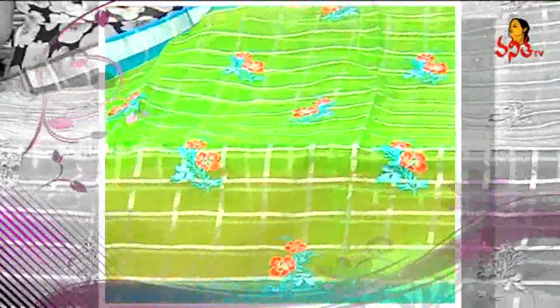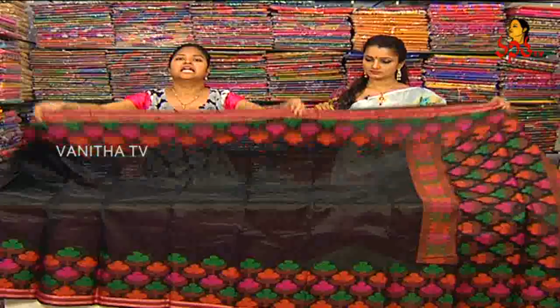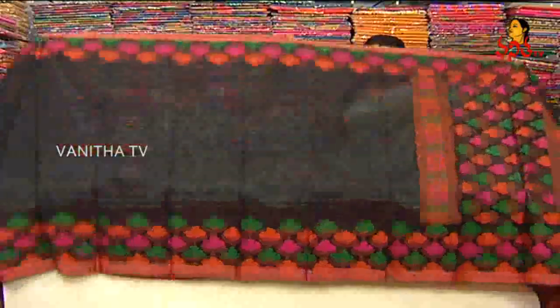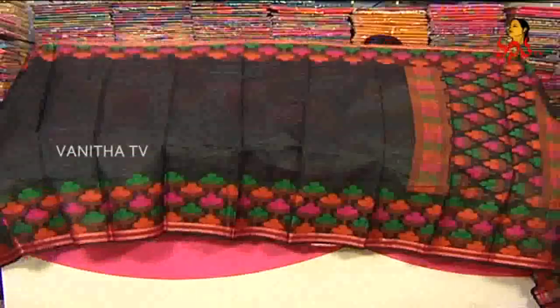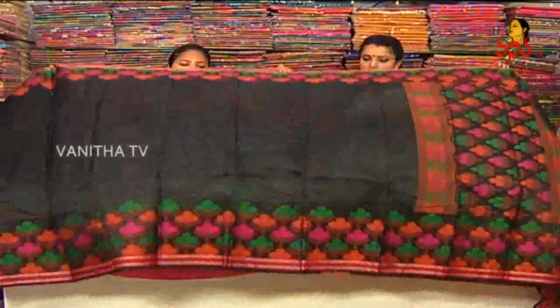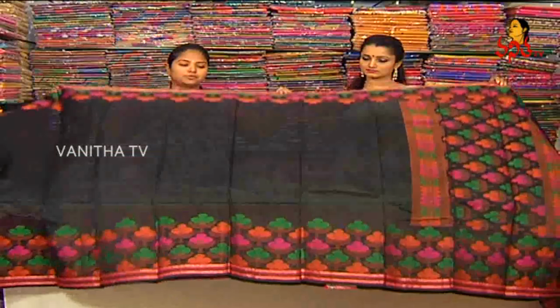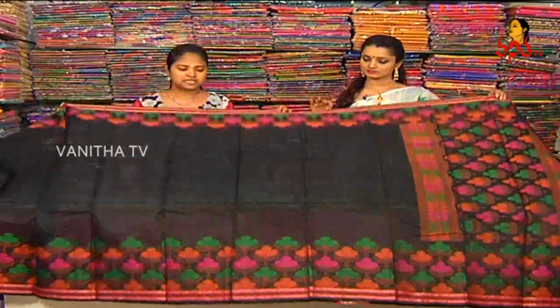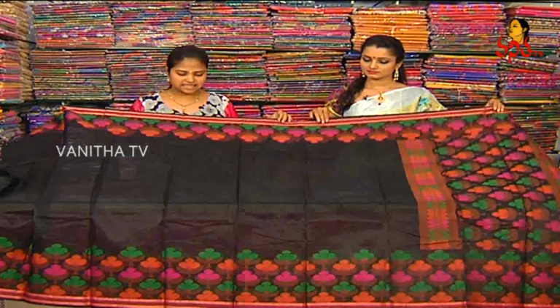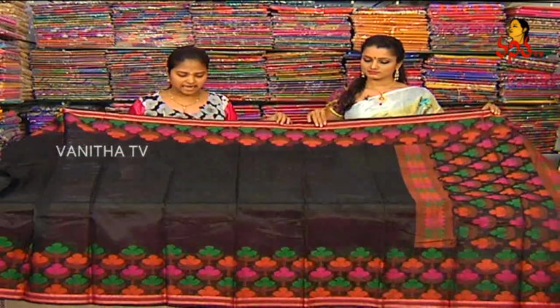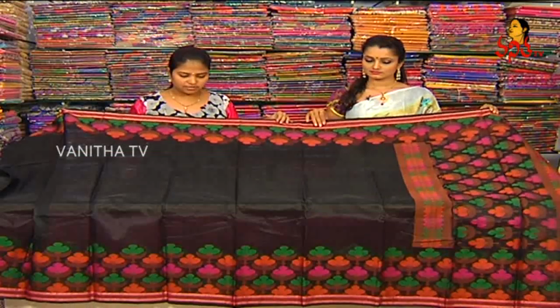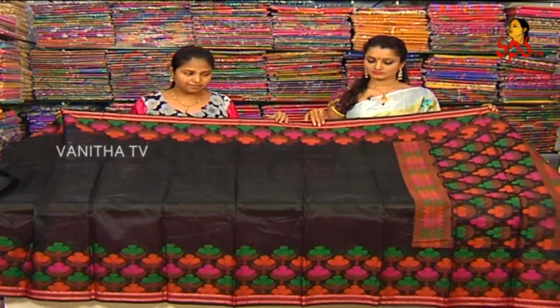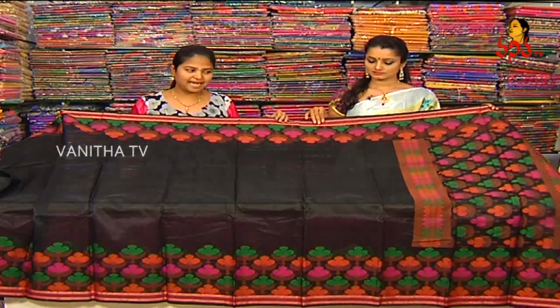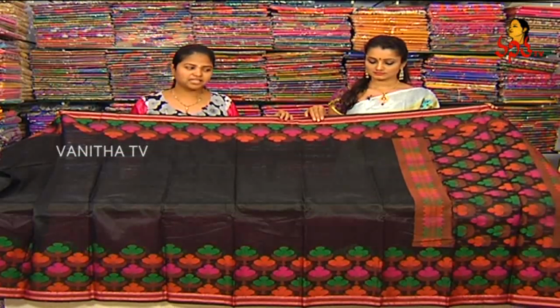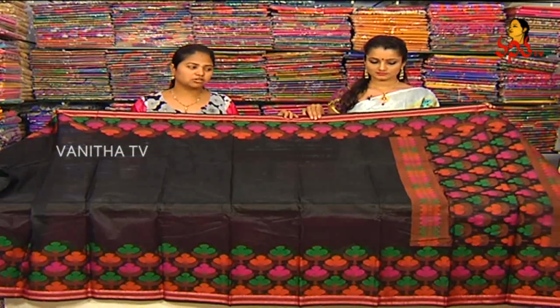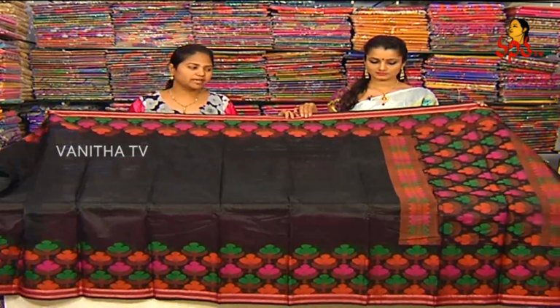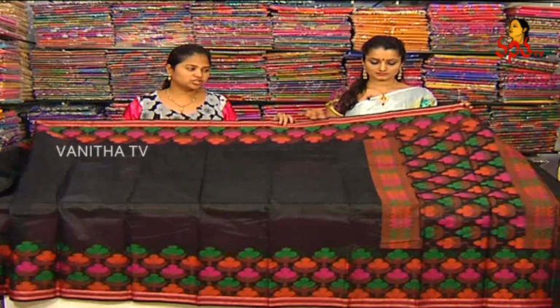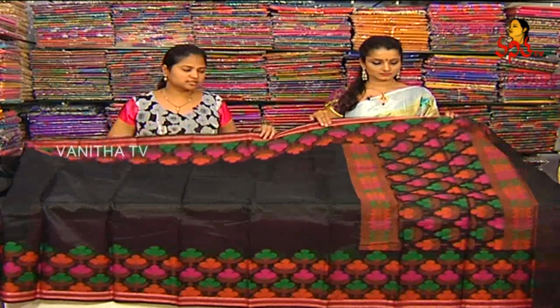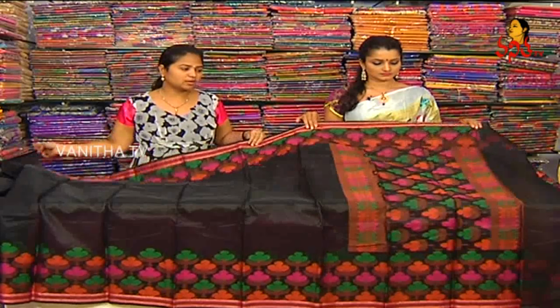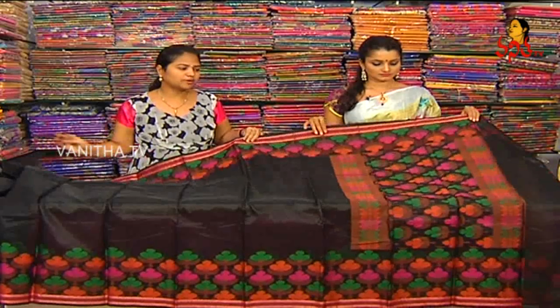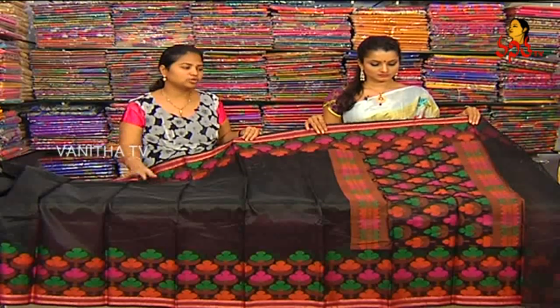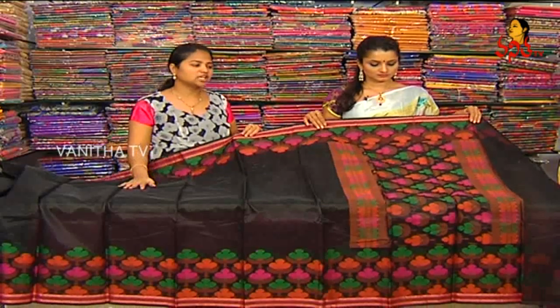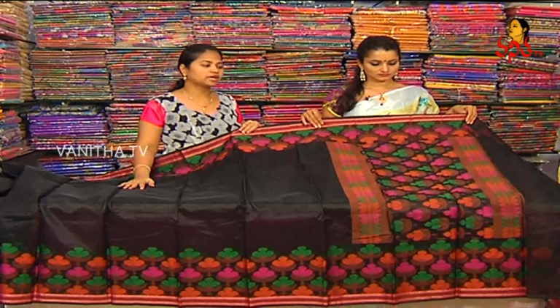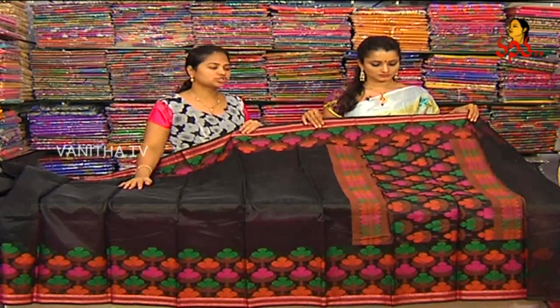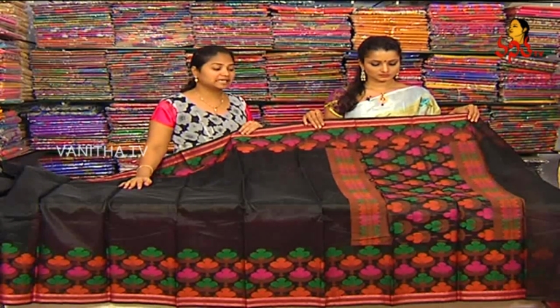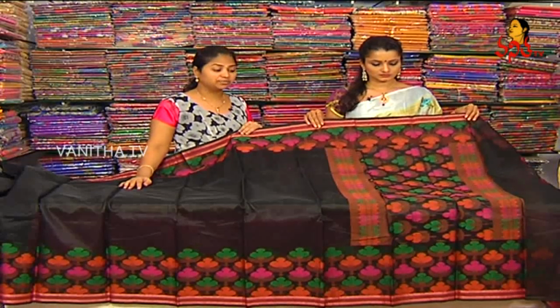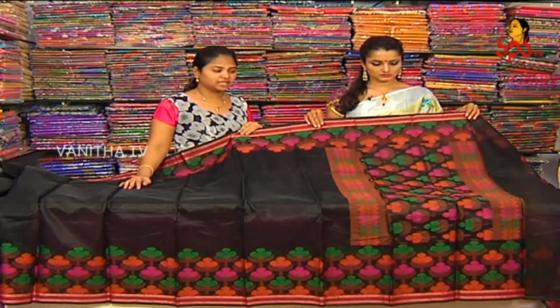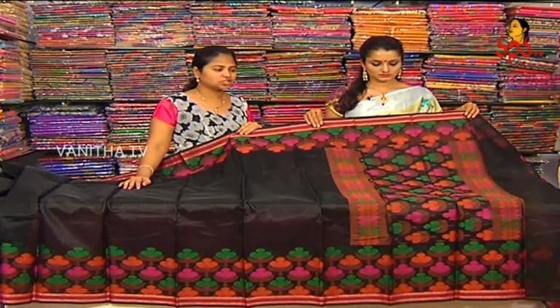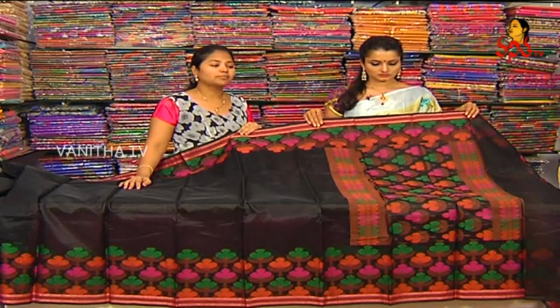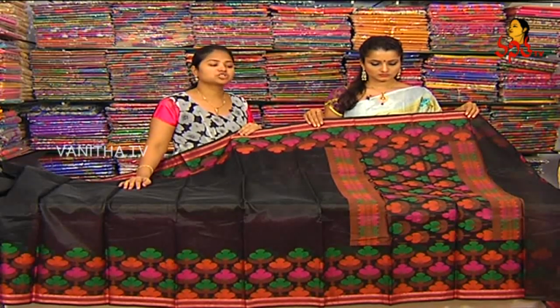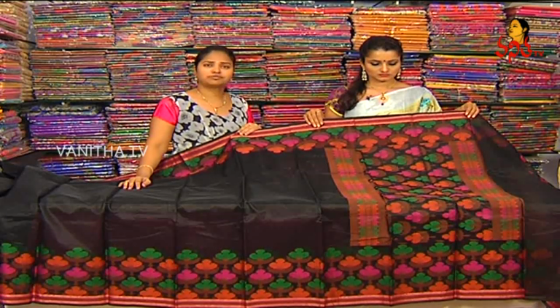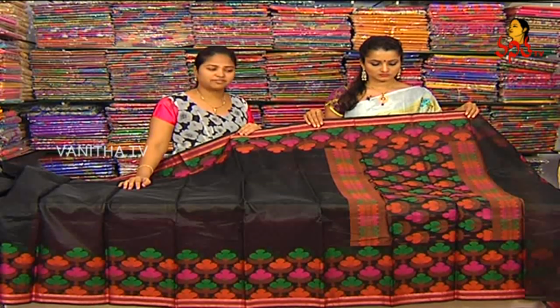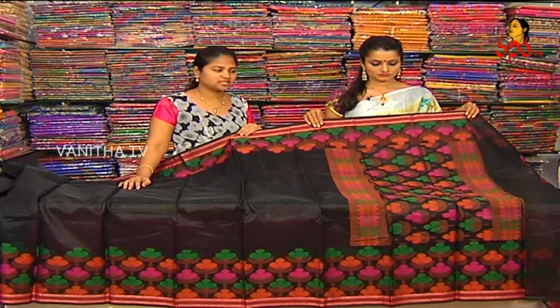Next is Manipur Silk Sari. We have a black color combination with the orange, green, brick color combination of flower design.